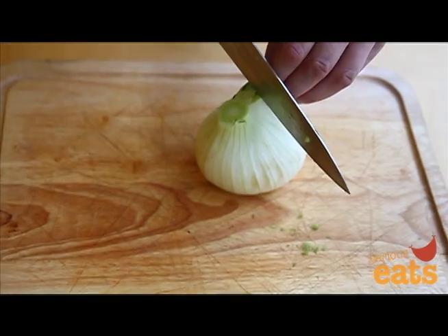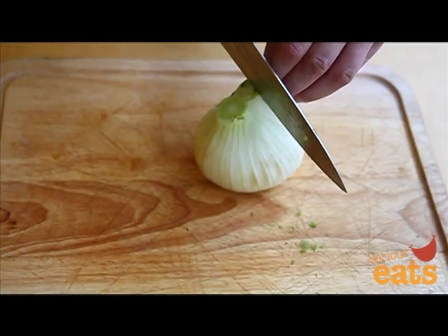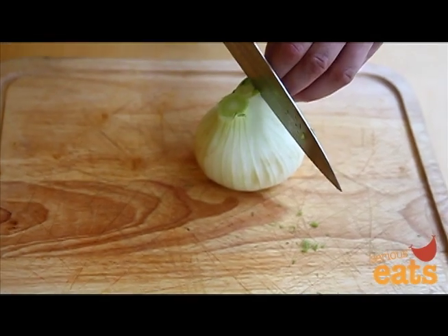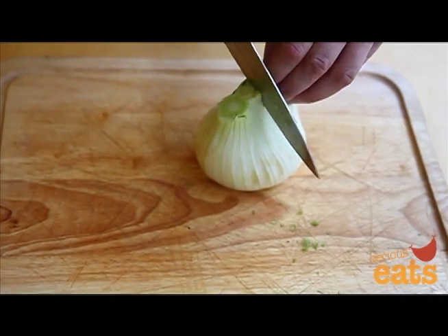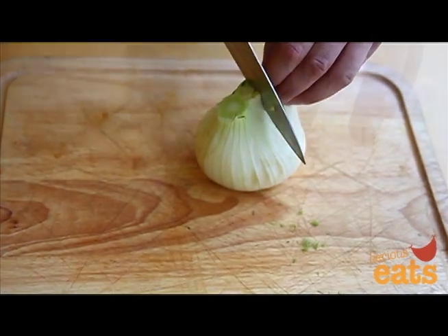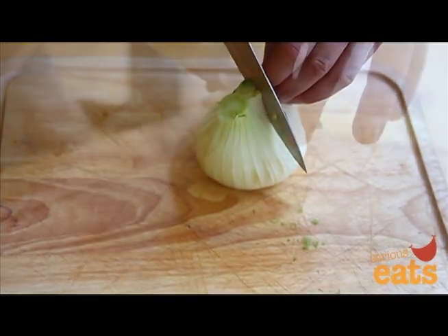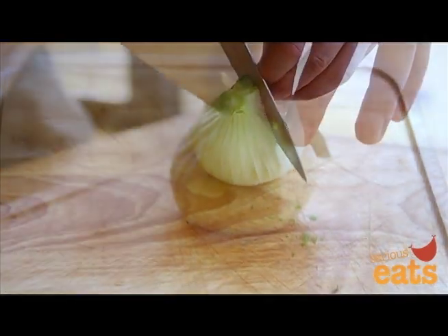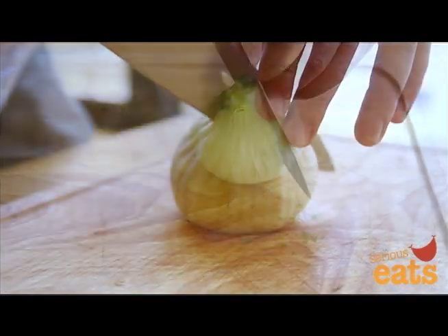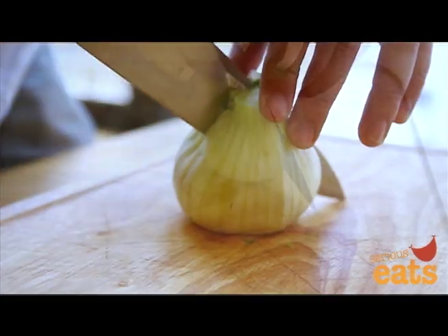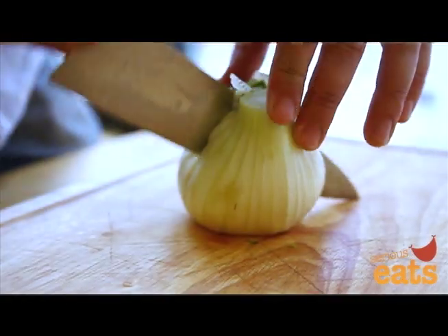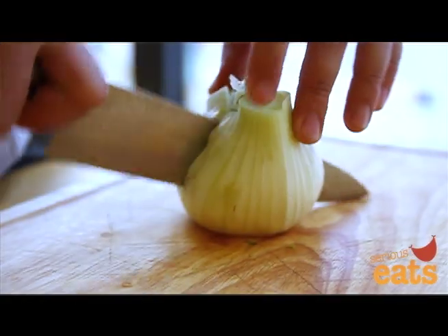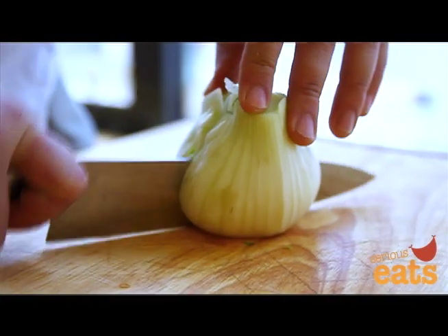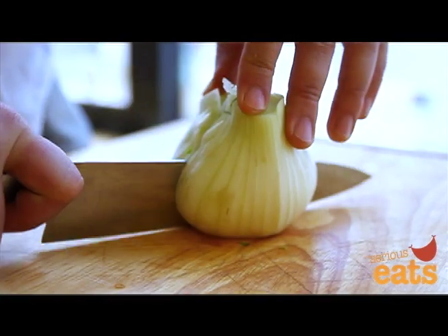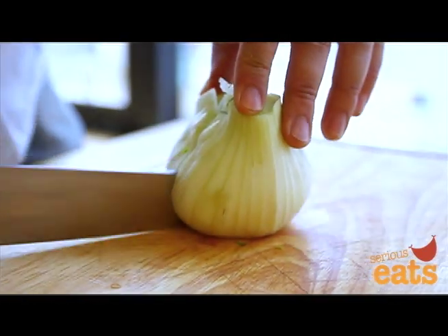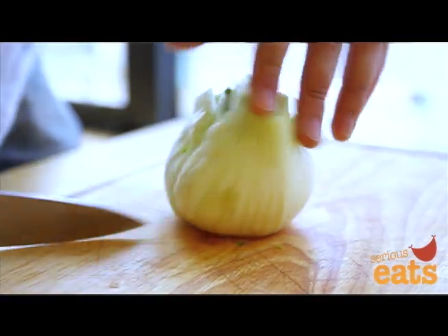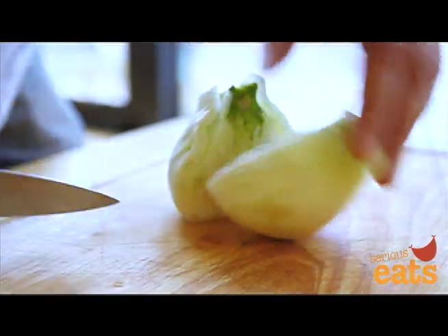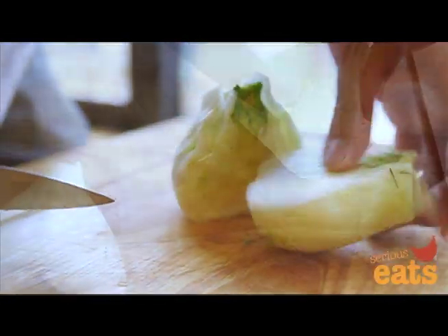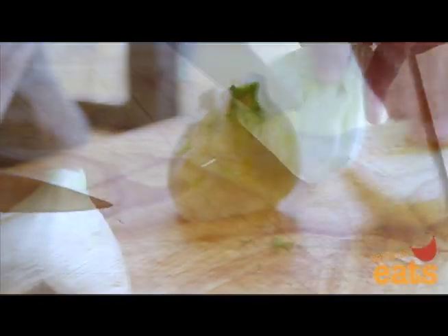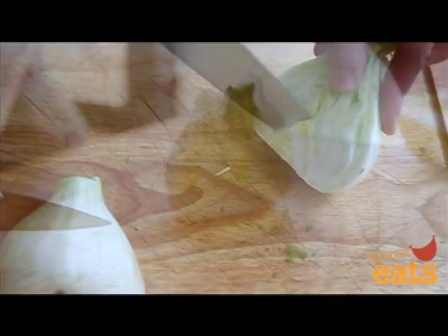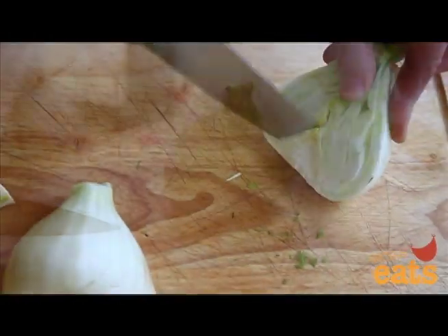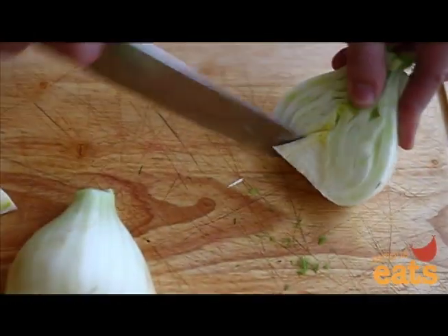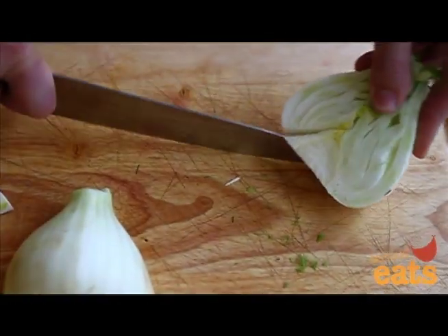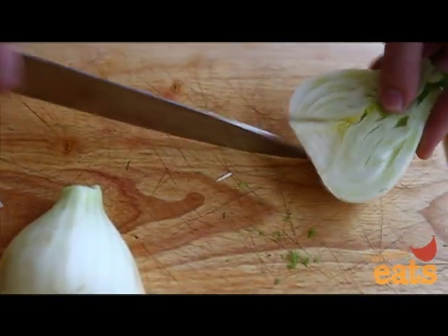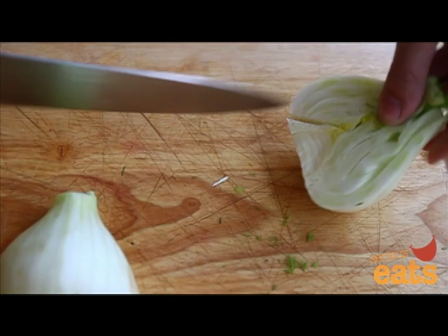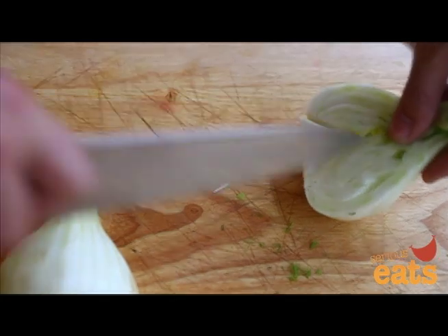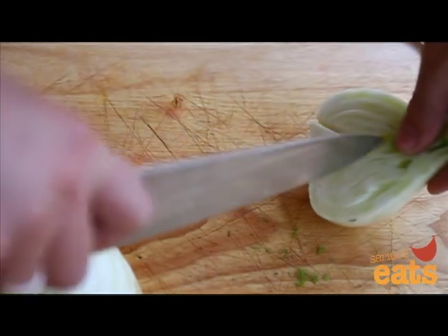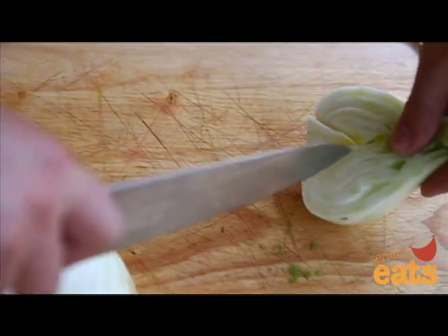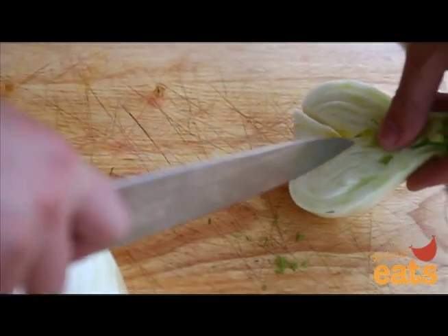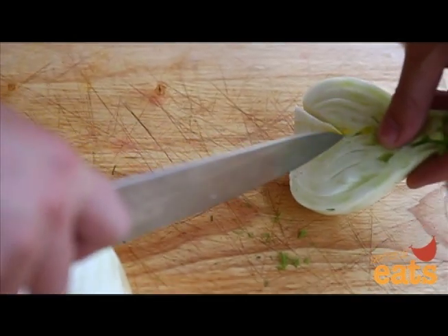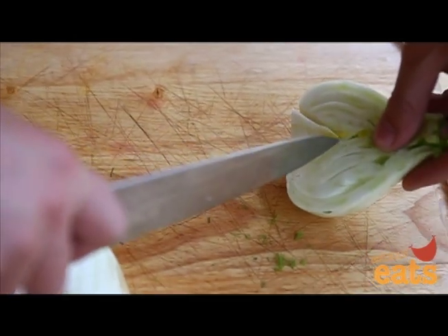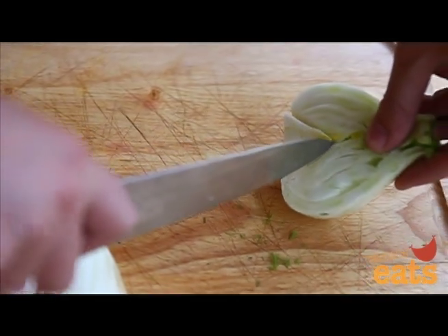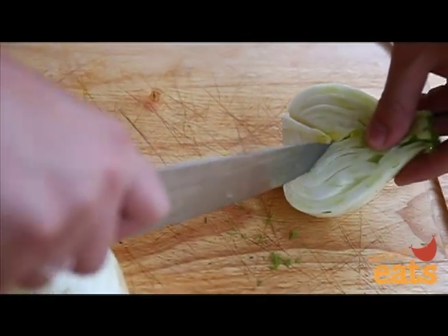Holding the bulb upright, split it in half using a sharp chef's knife to reveal the core, and then remove it with the tip of your knife.